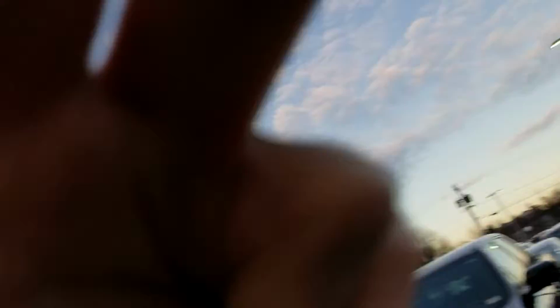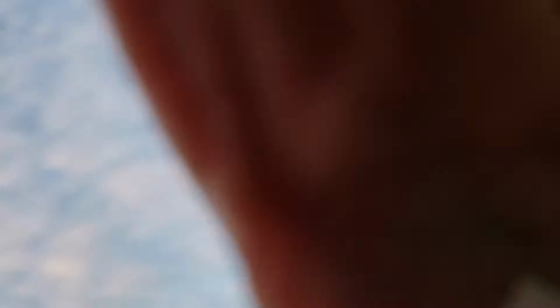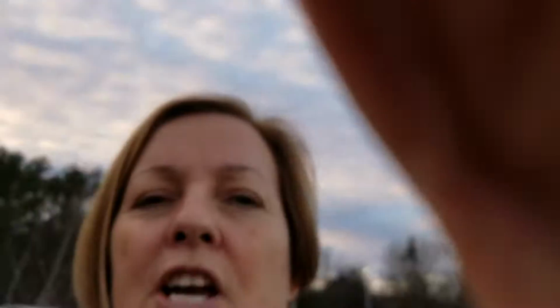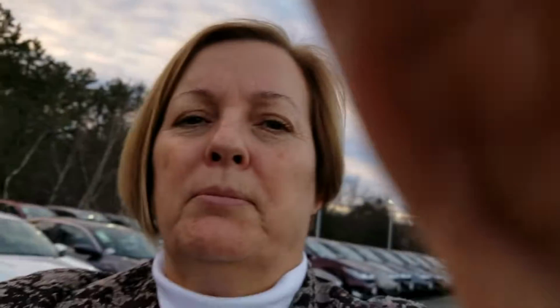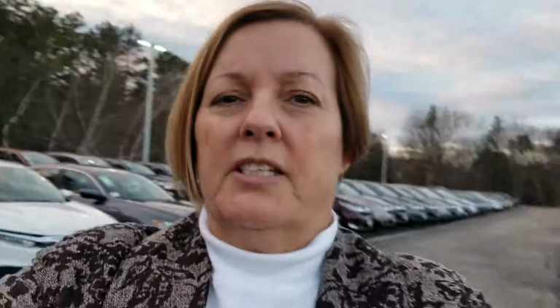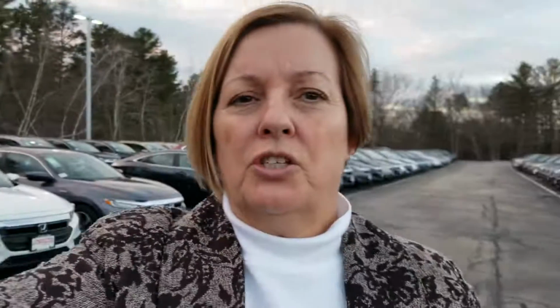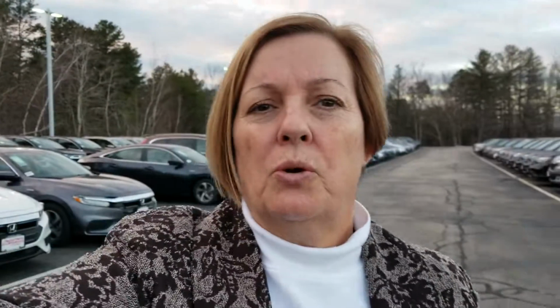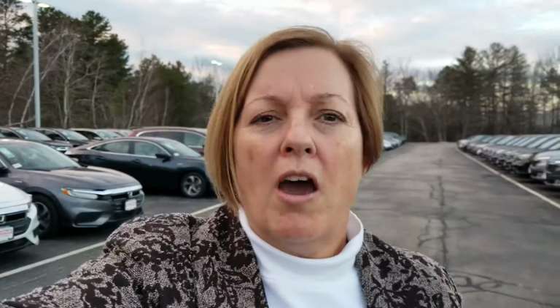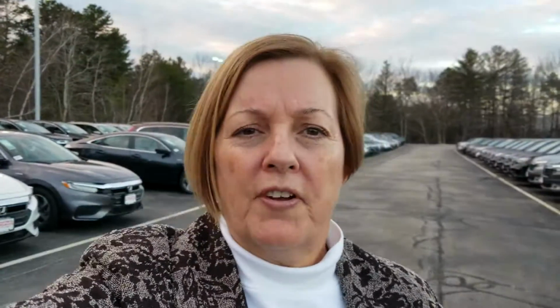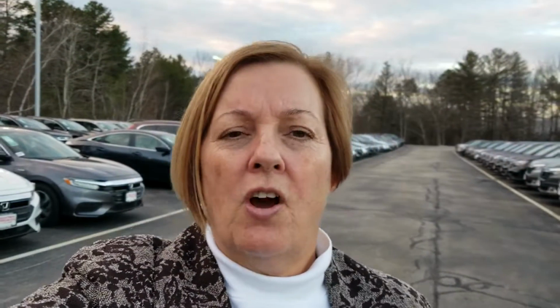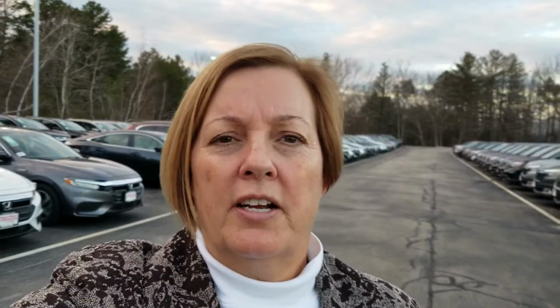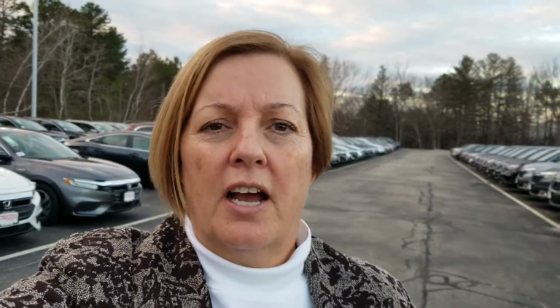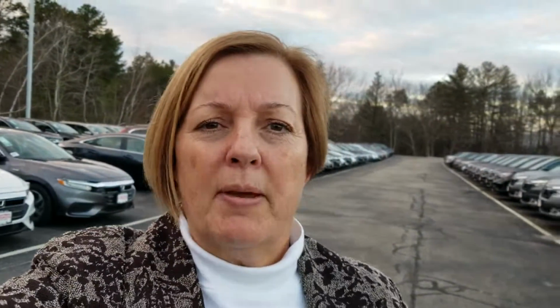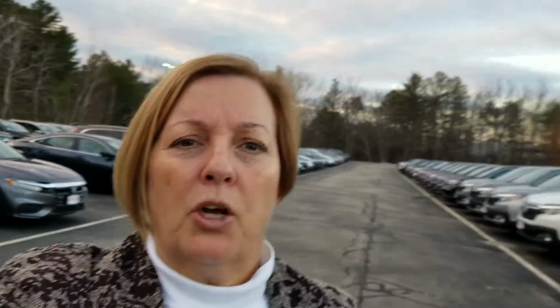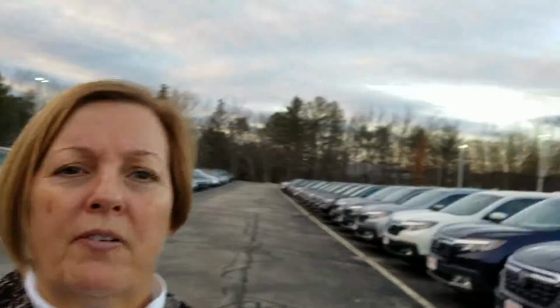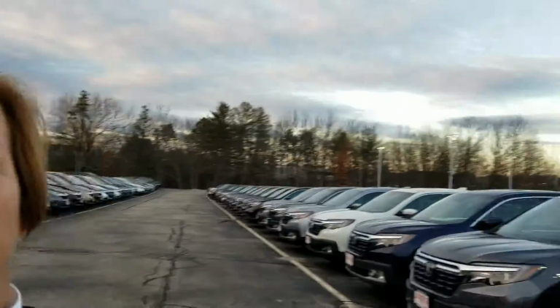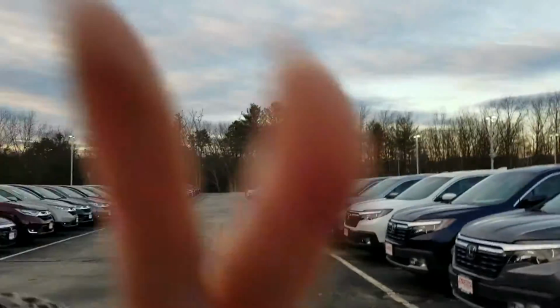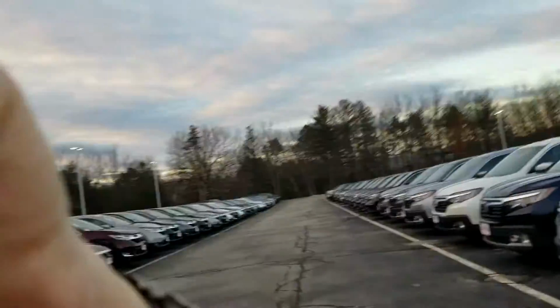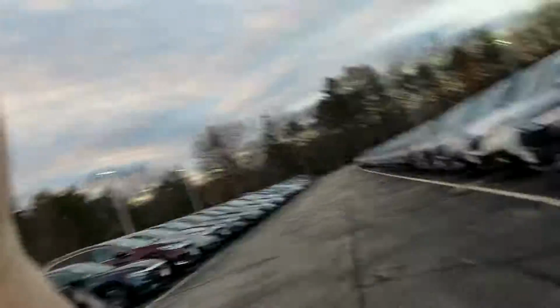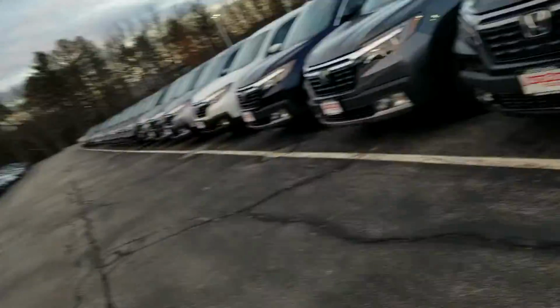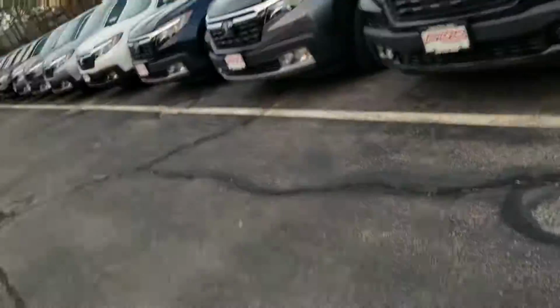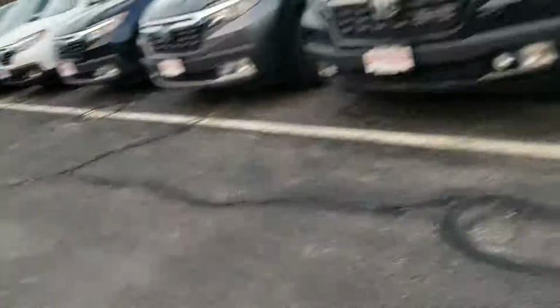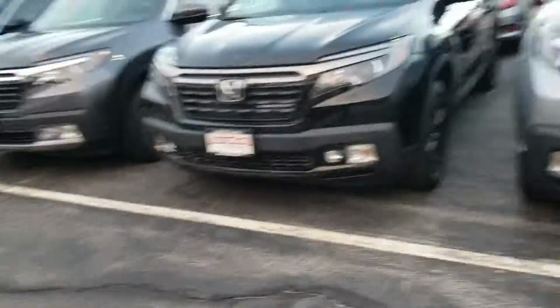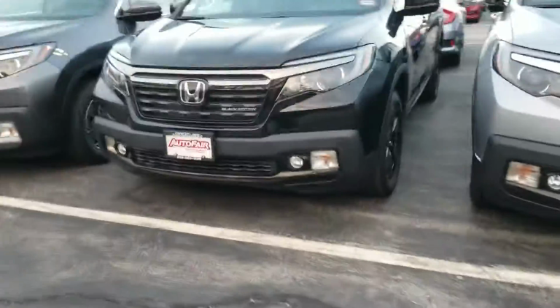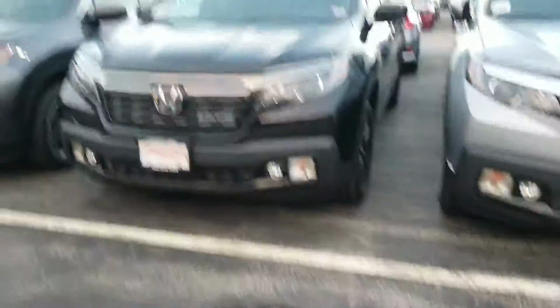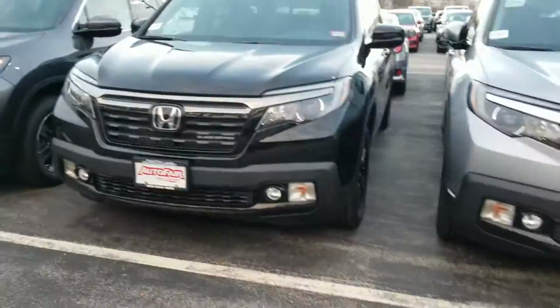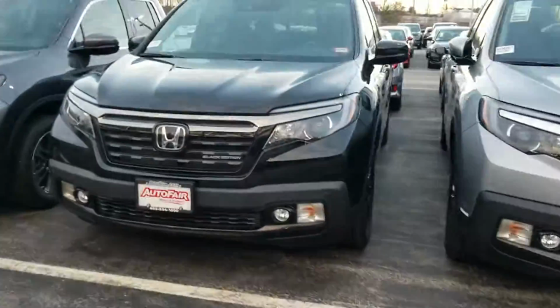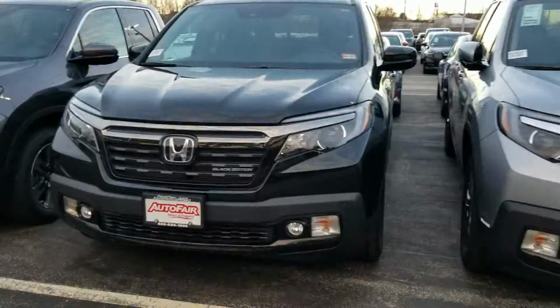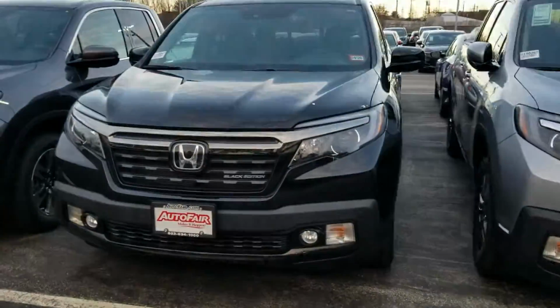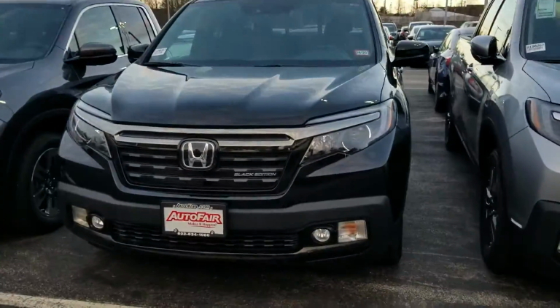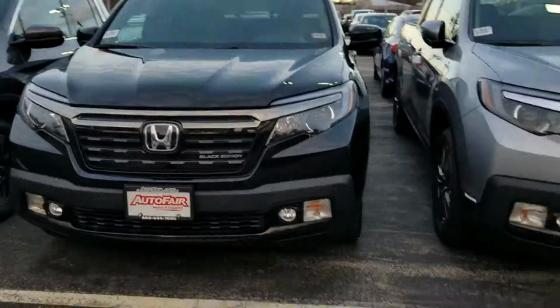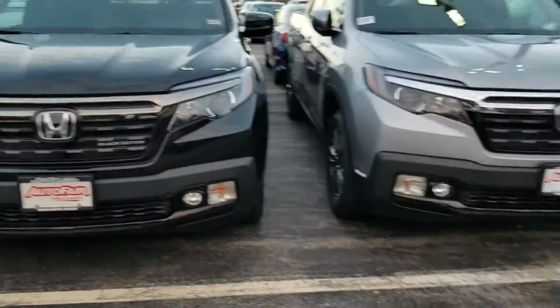Hi James, this is Sue from AutoFill Honda. I'm making a quick video of this 2019 Honda Ridgeline.